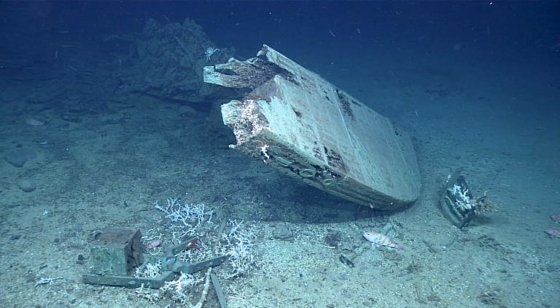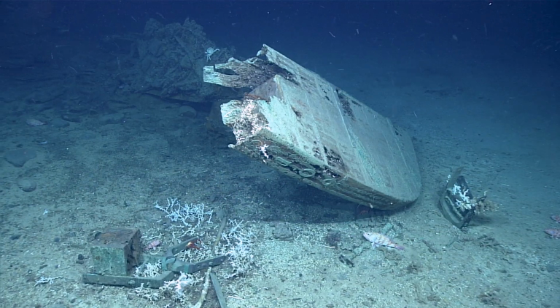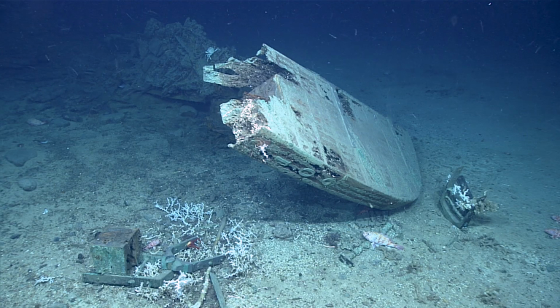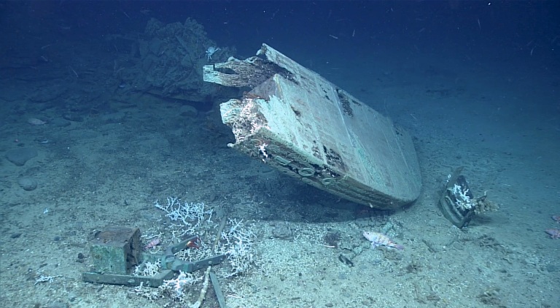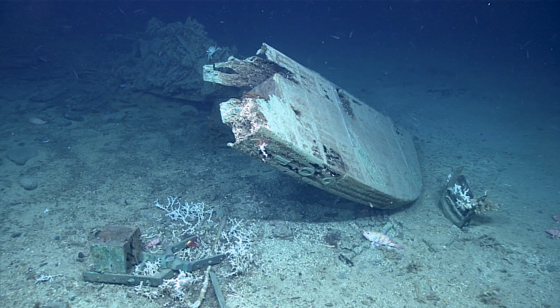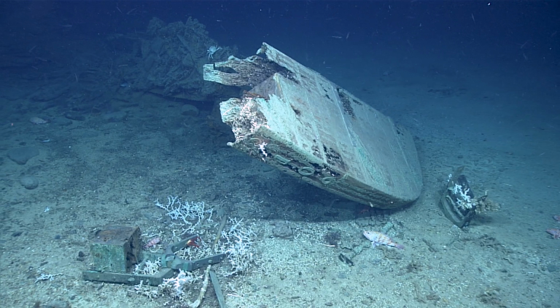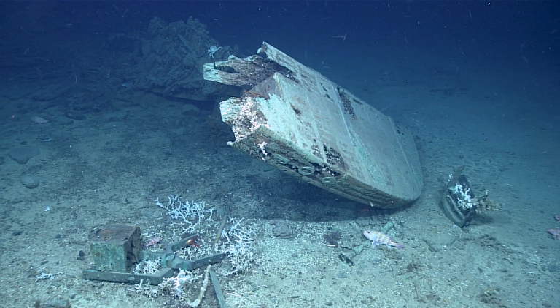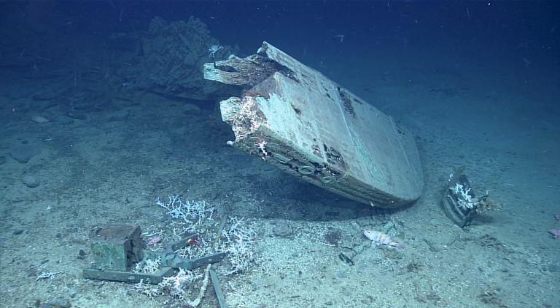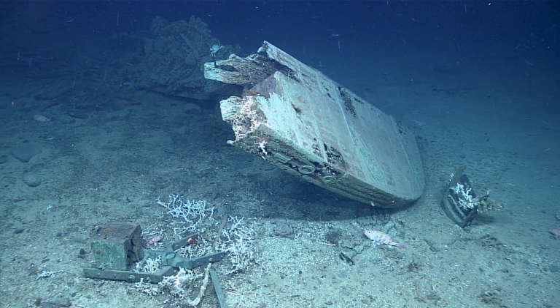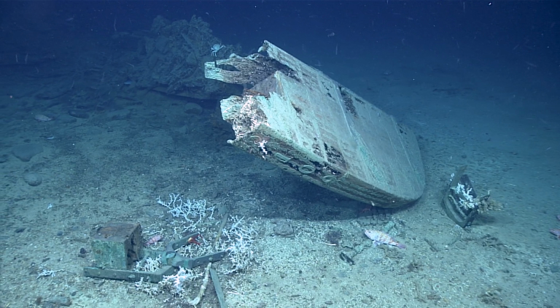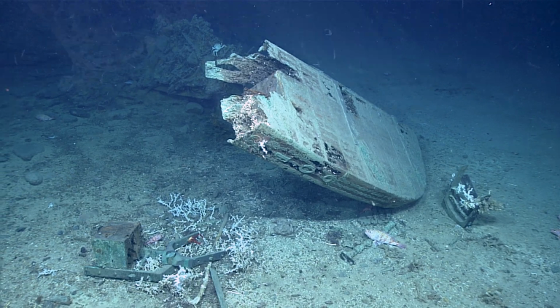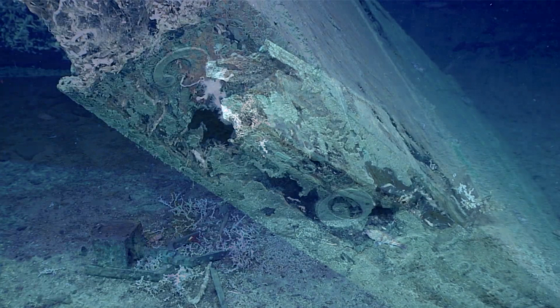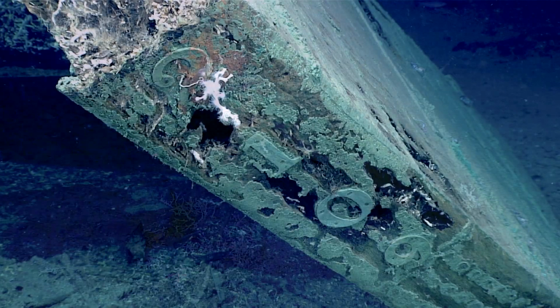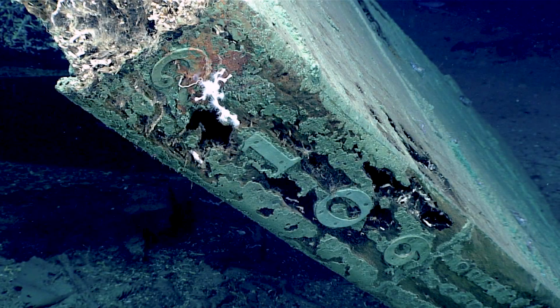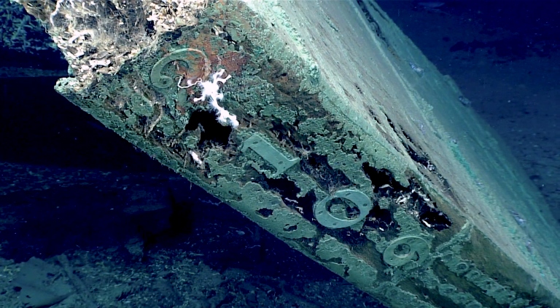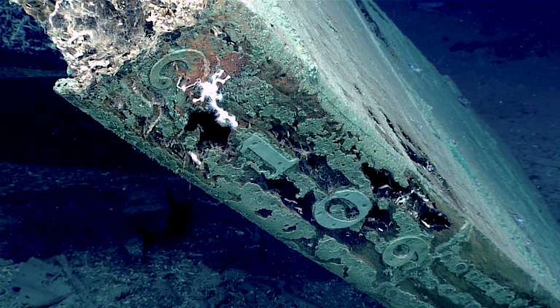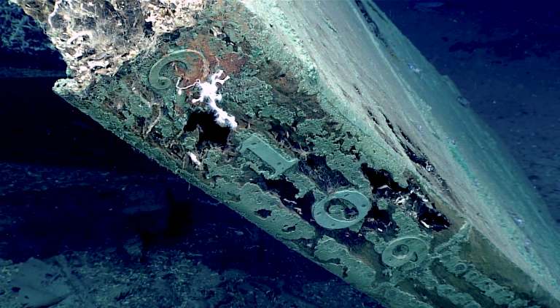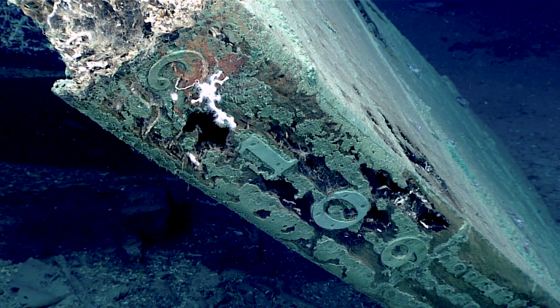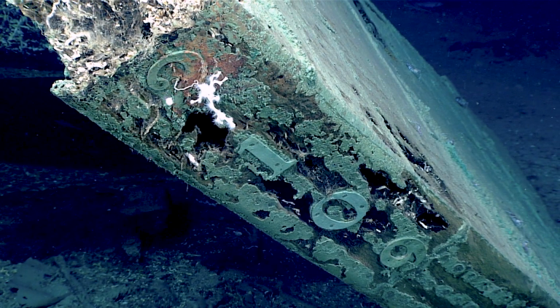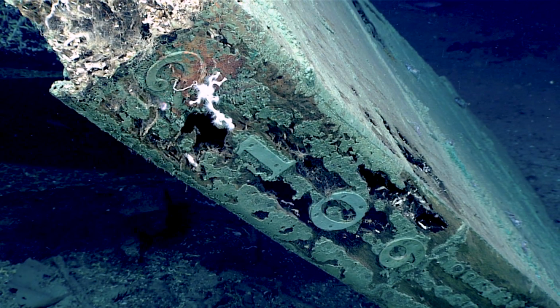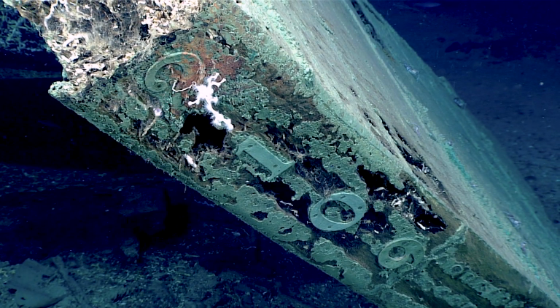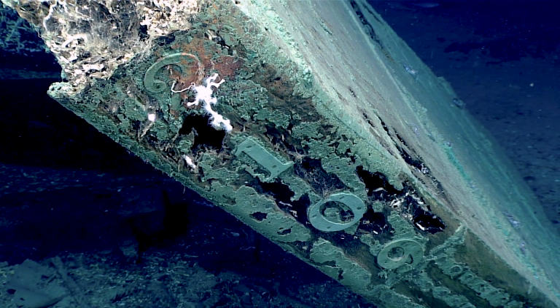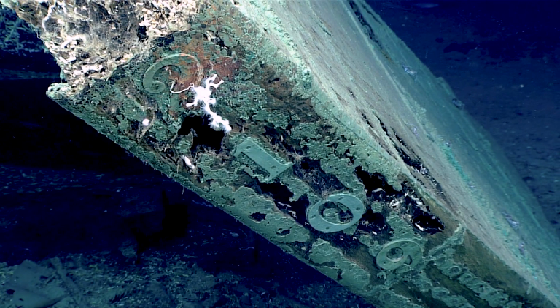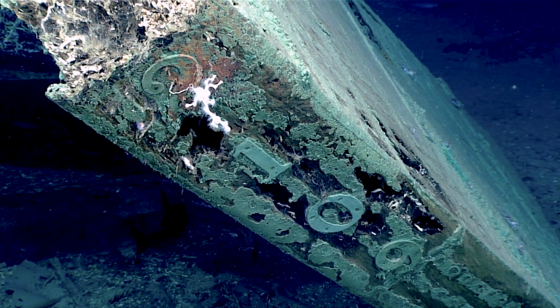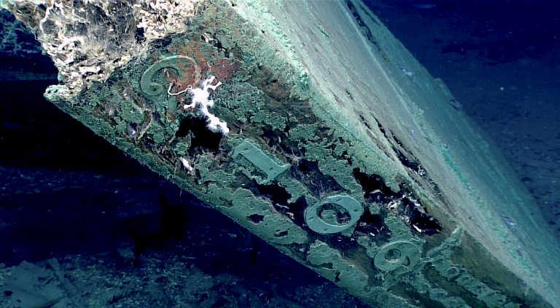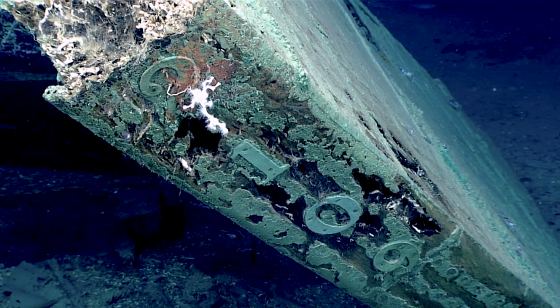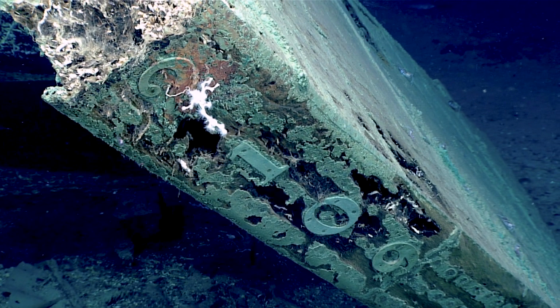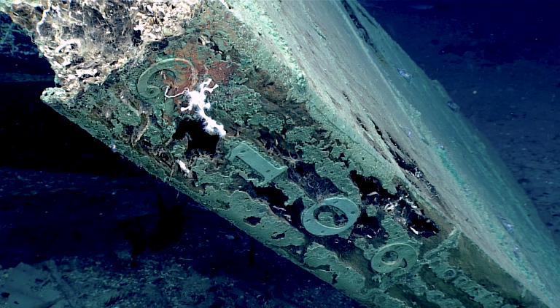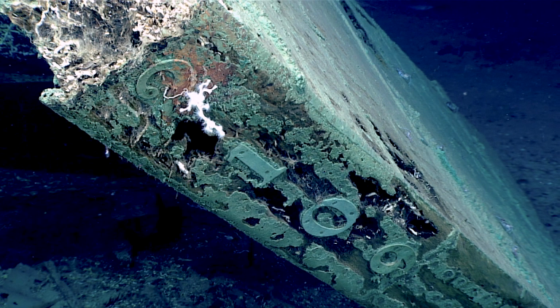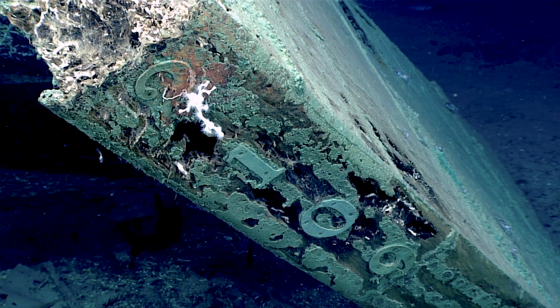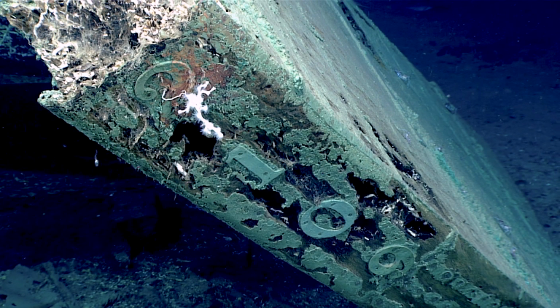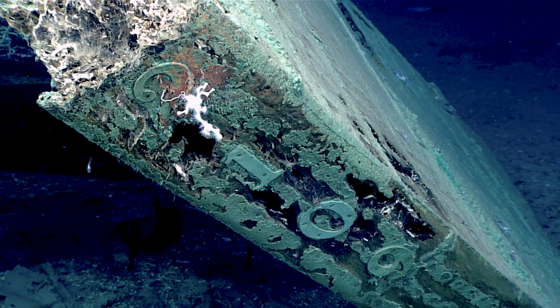What do you got on the edge there? Those are numbers — 2-1-0-9. It looks like we found a name for the wreck.